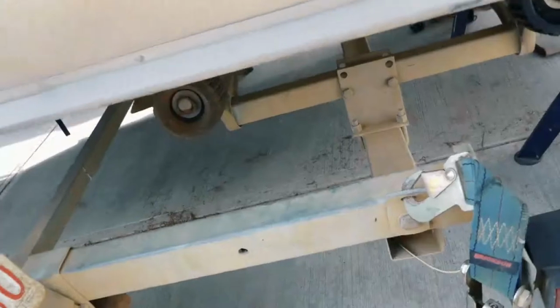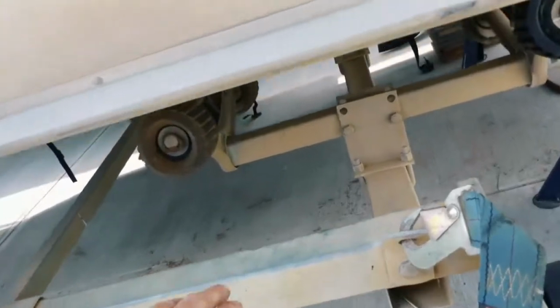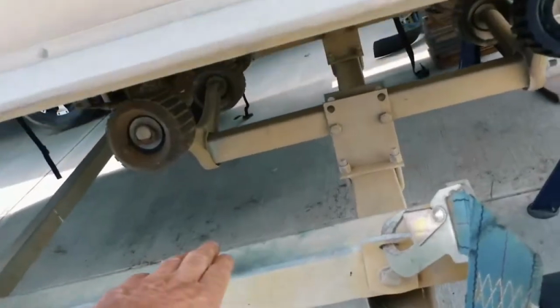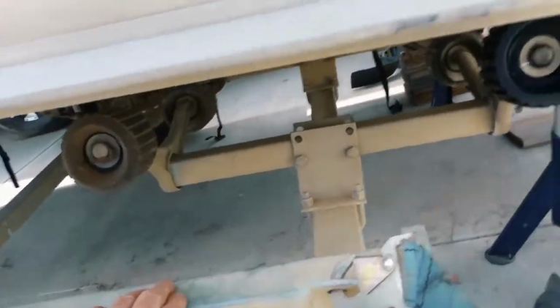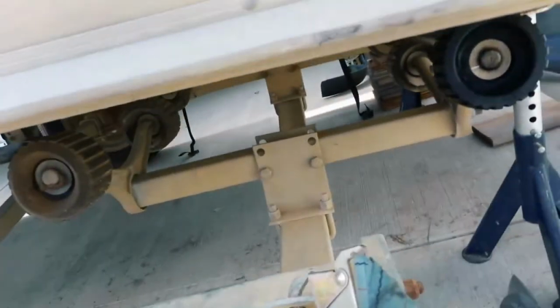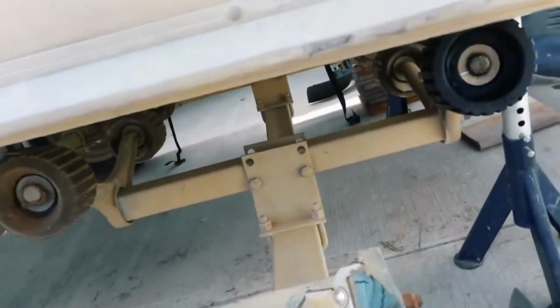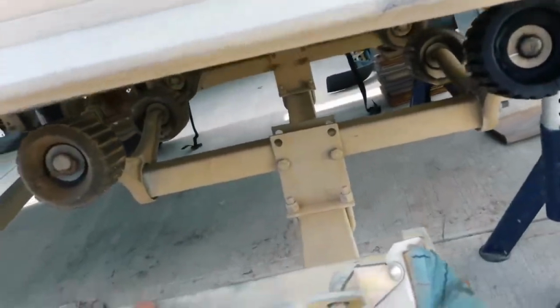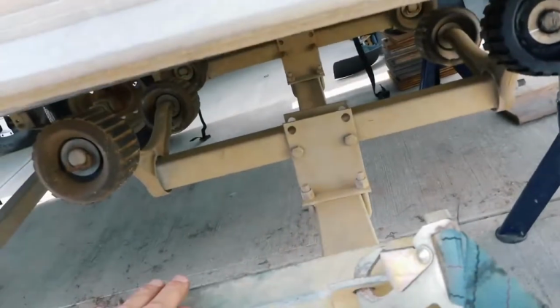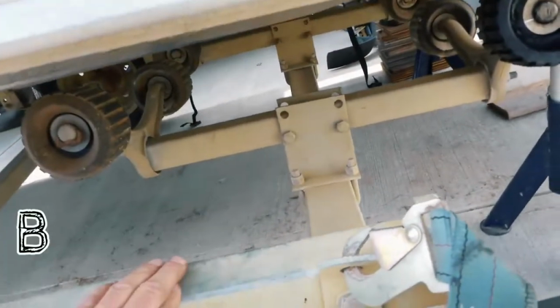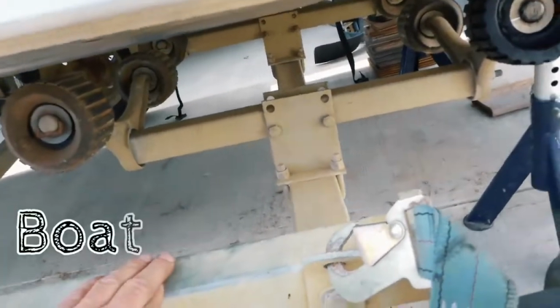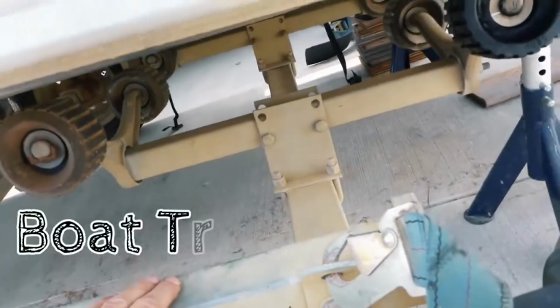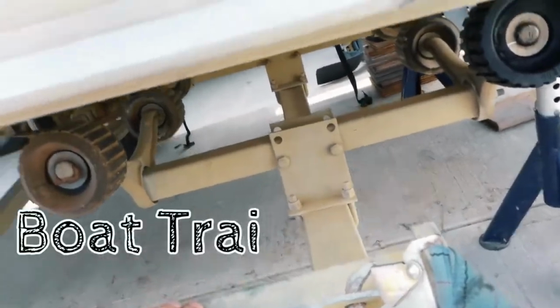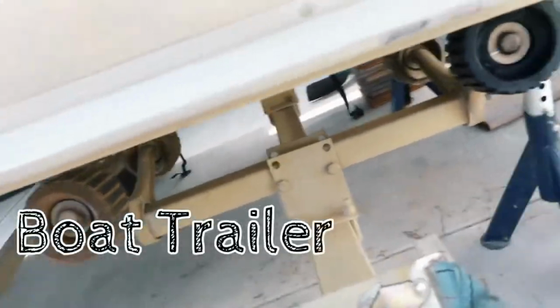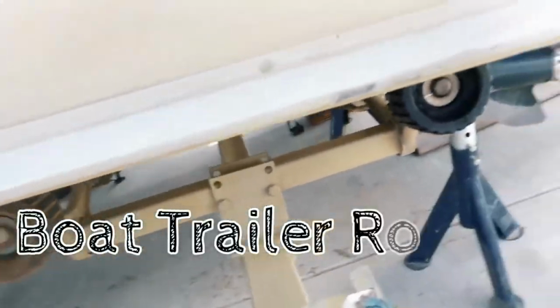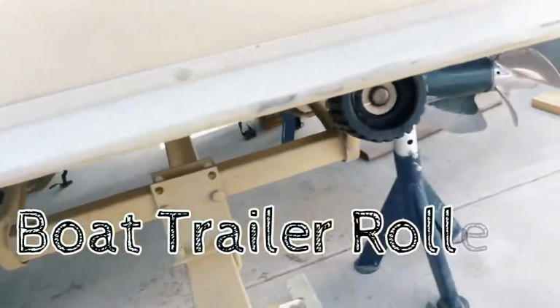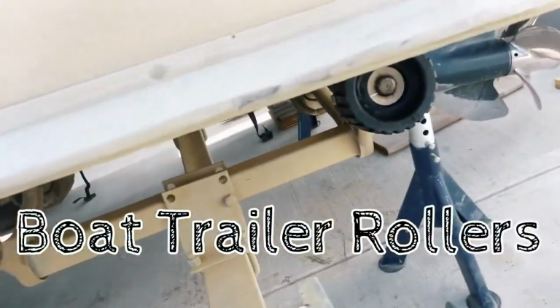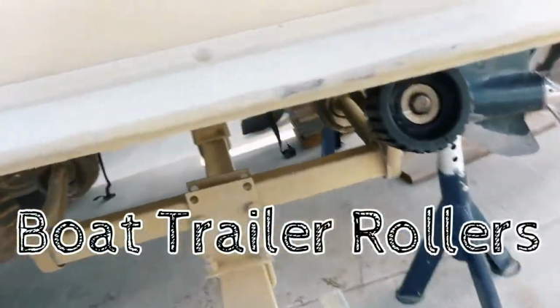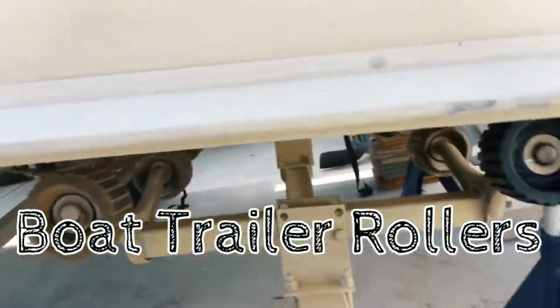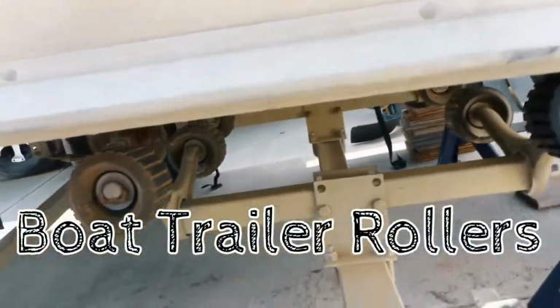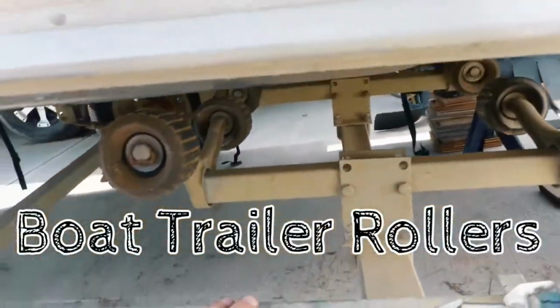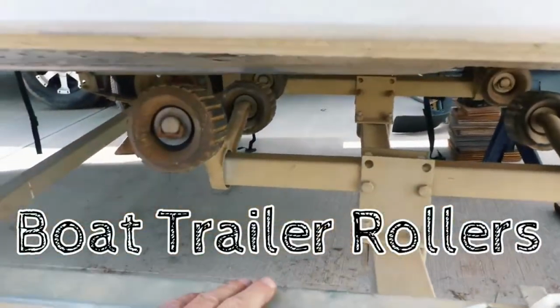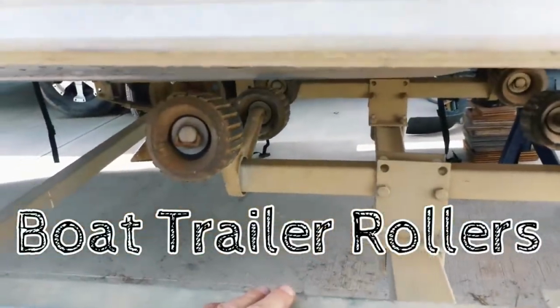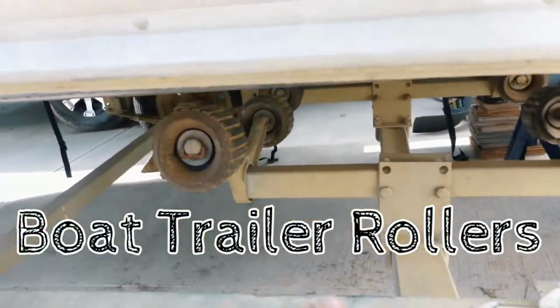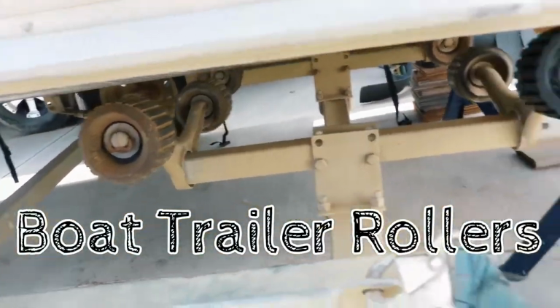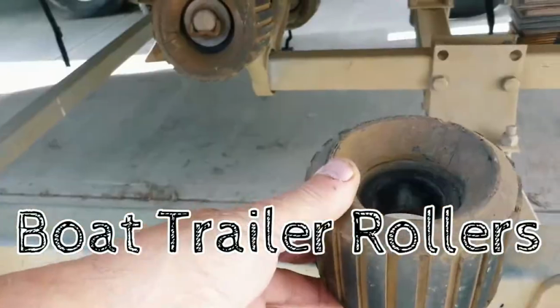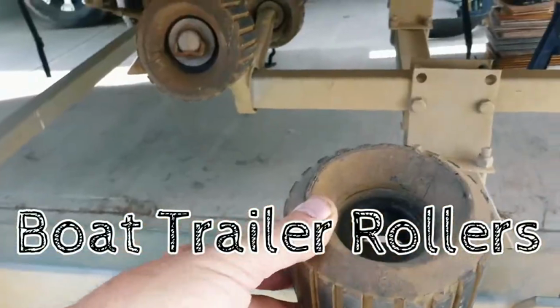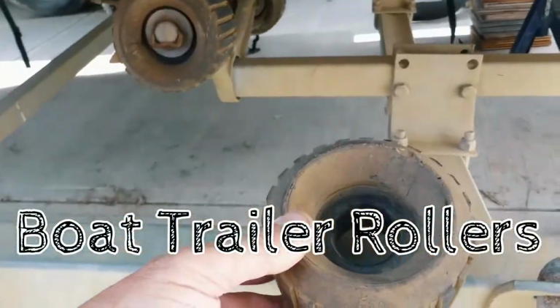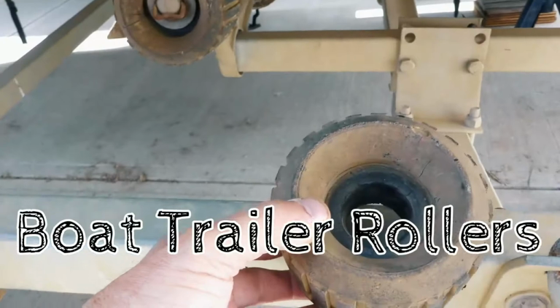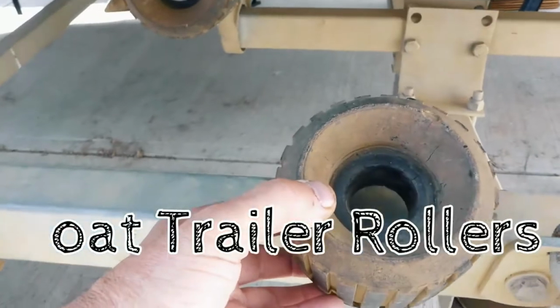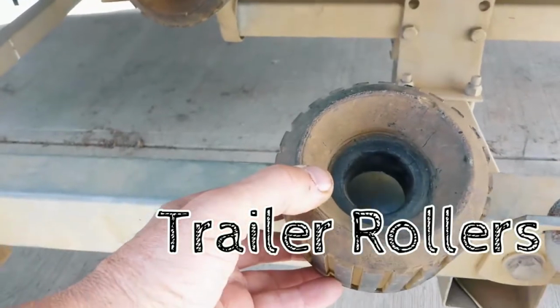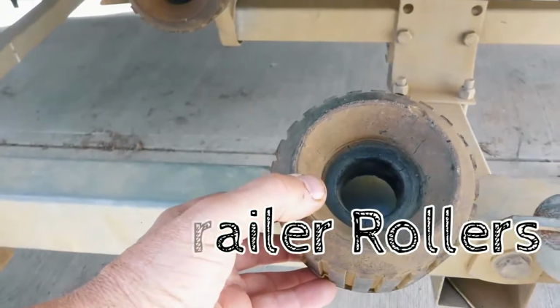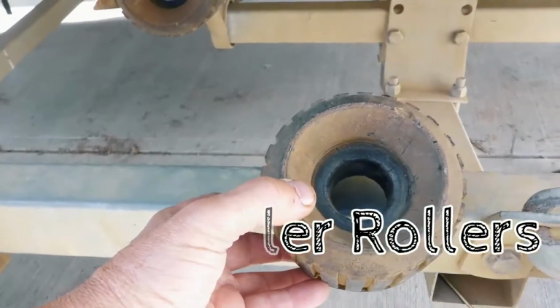Alright, what are we working on today? The old boat trailer. The rollers are worn out.